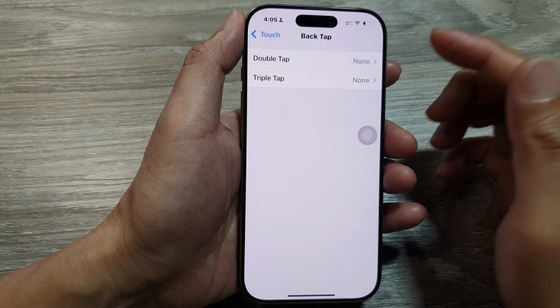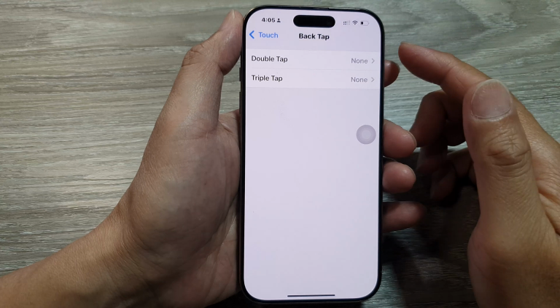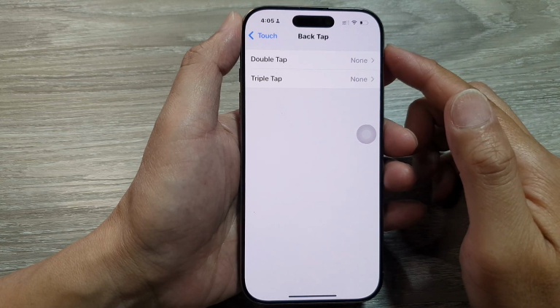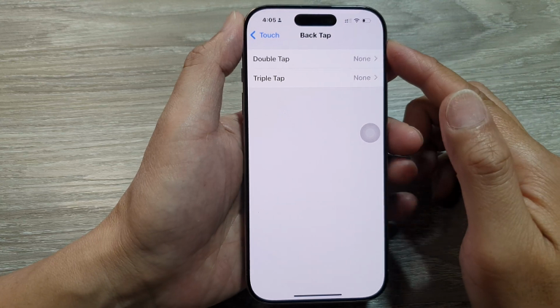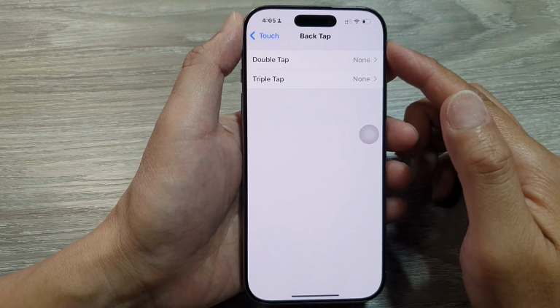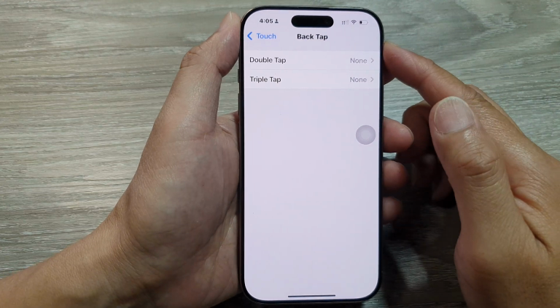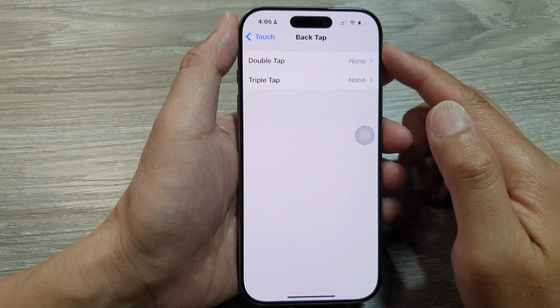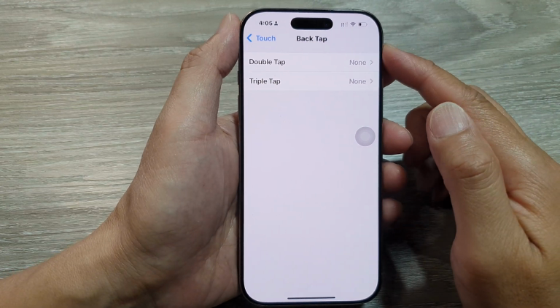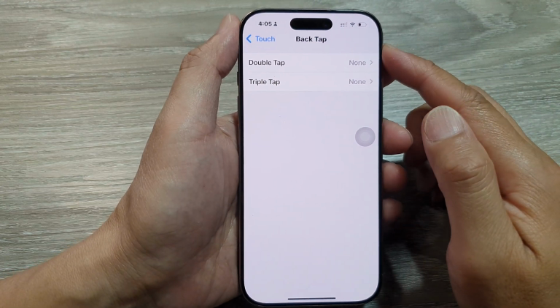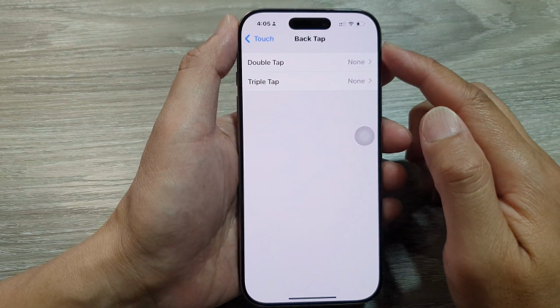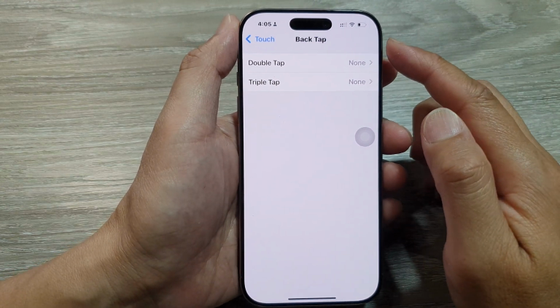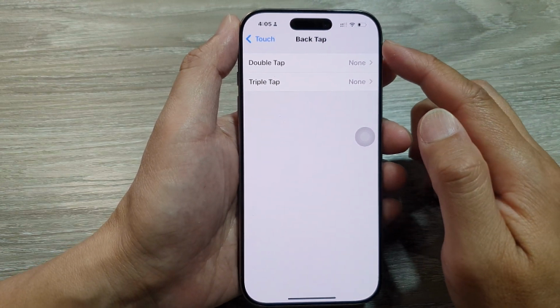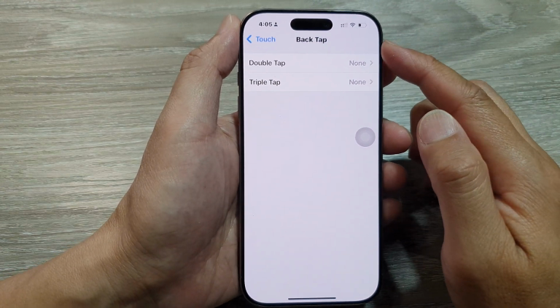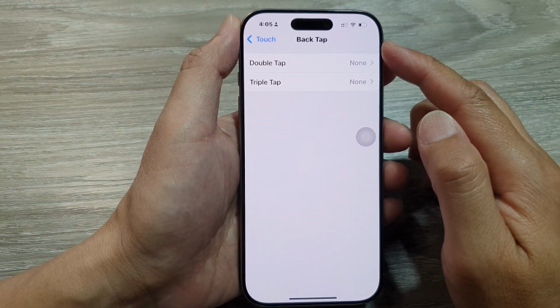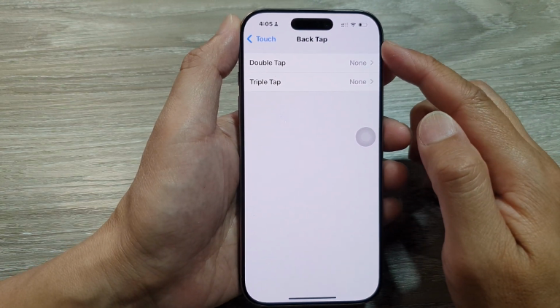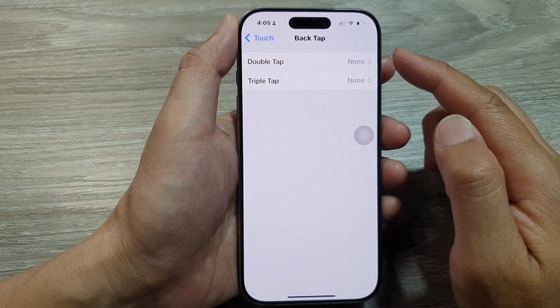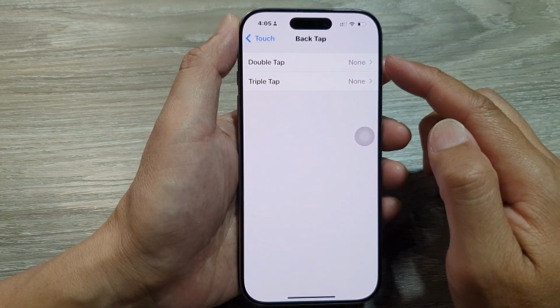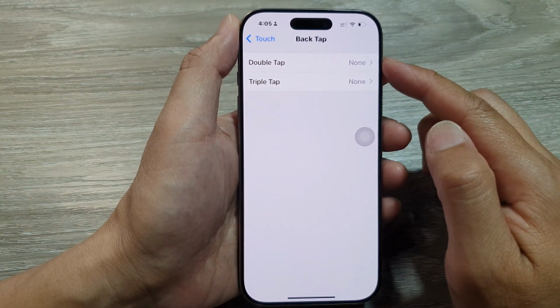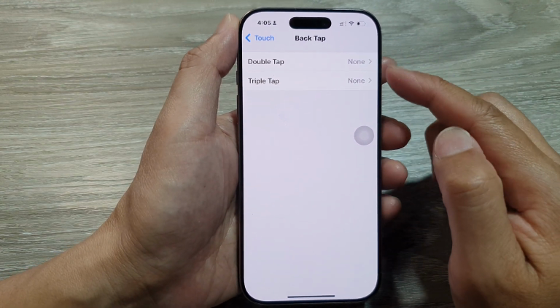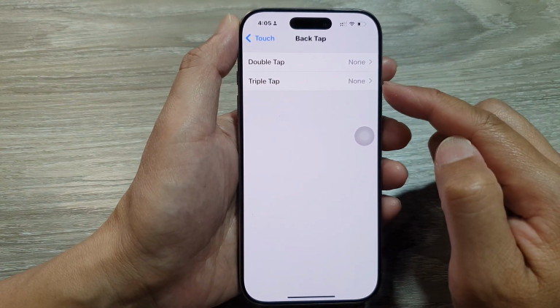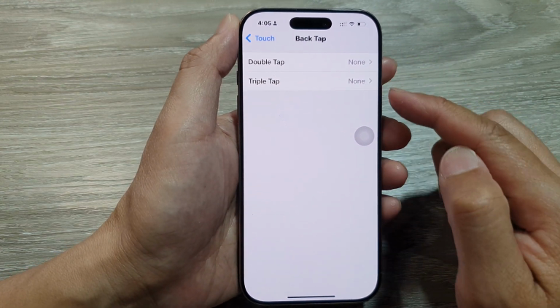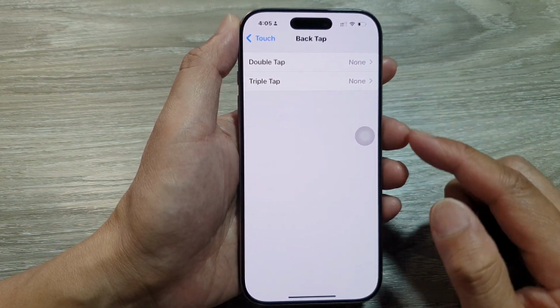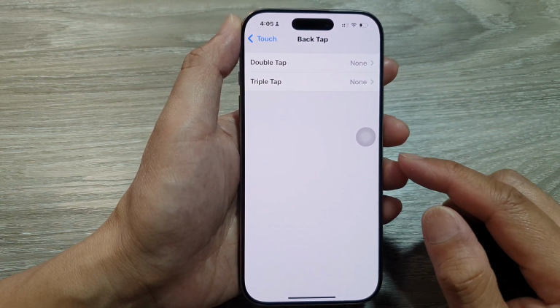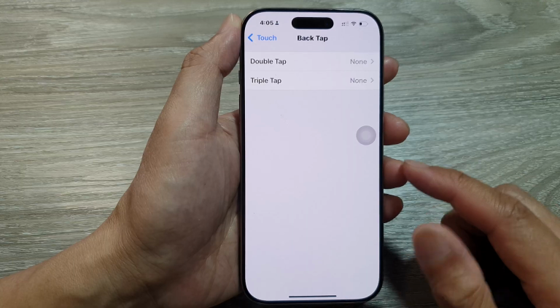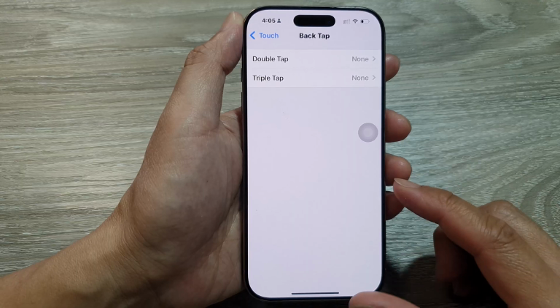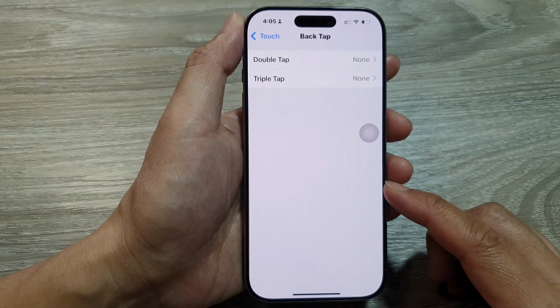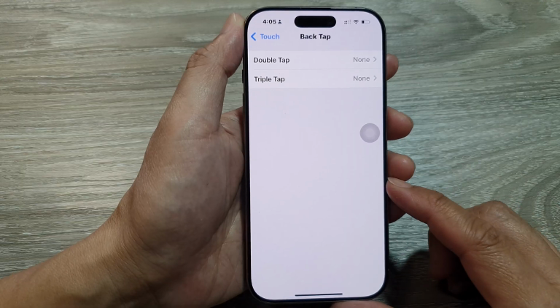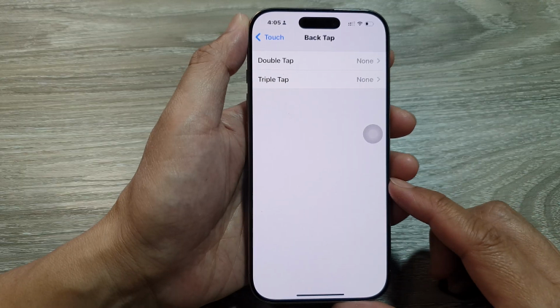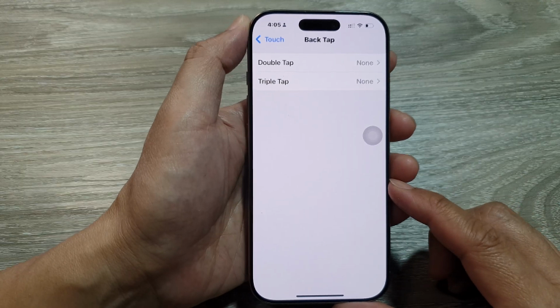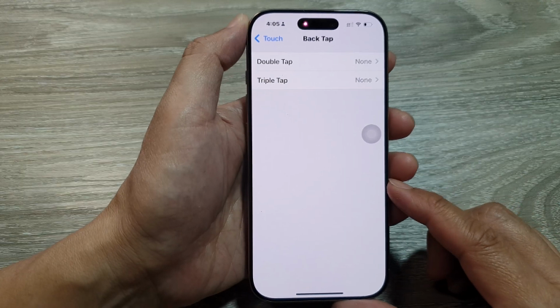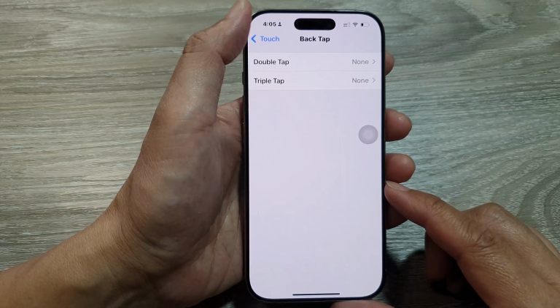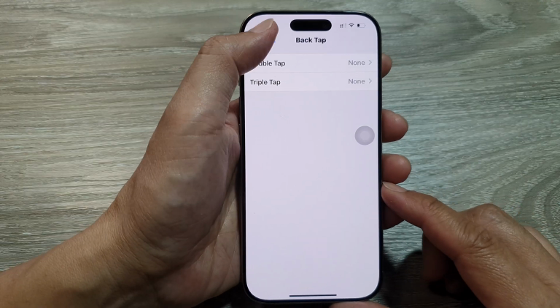How to turn on or turn off back tap, double tap, and triple tap on the iPhone 16 series.